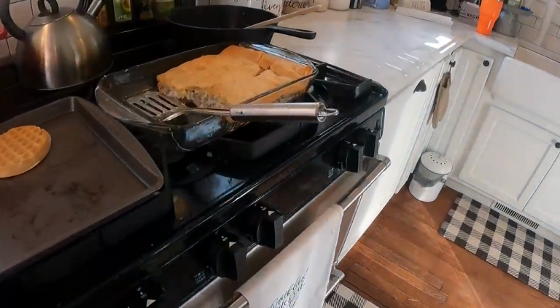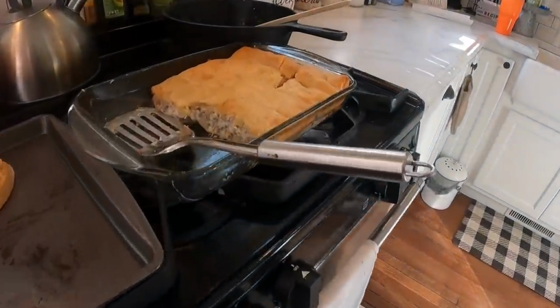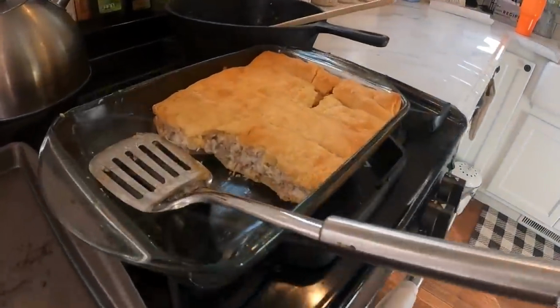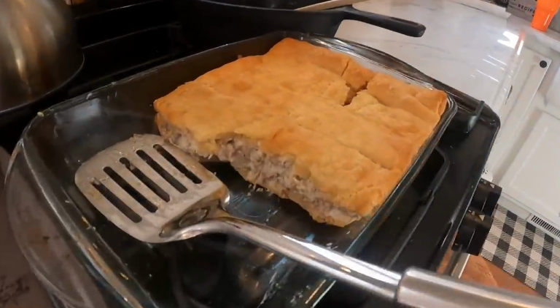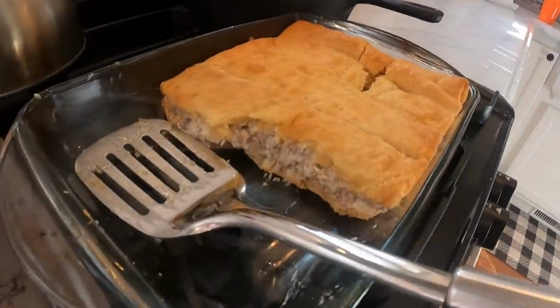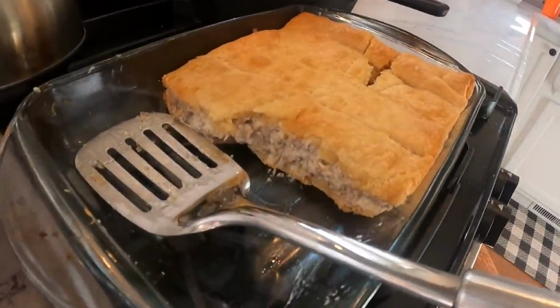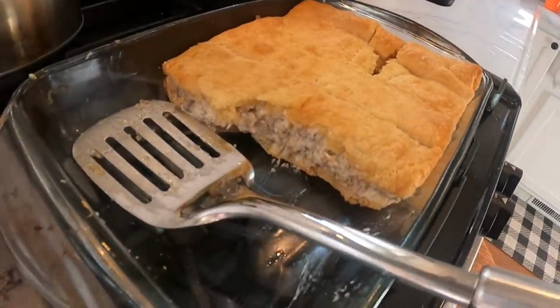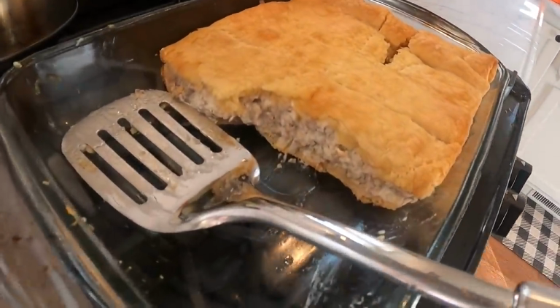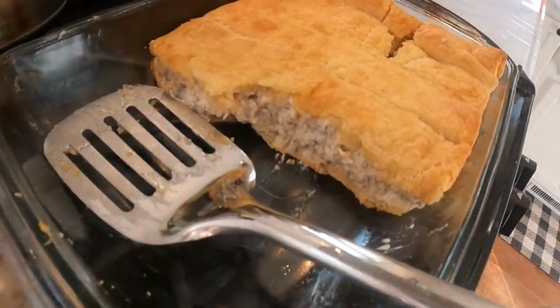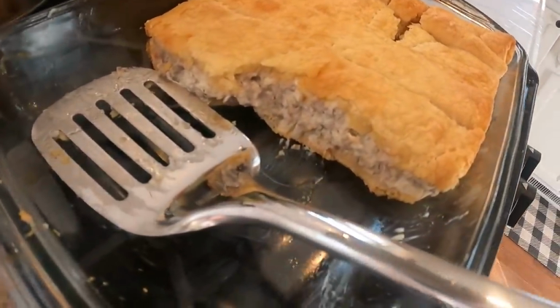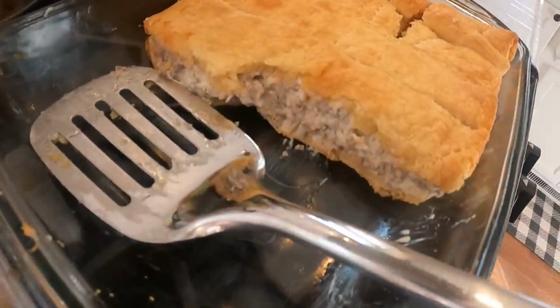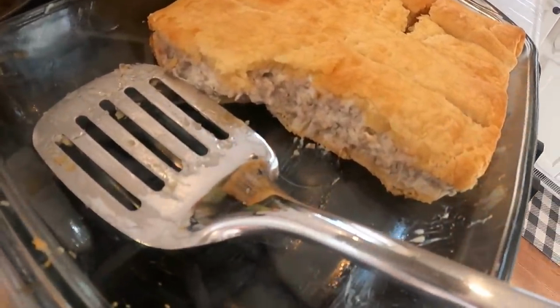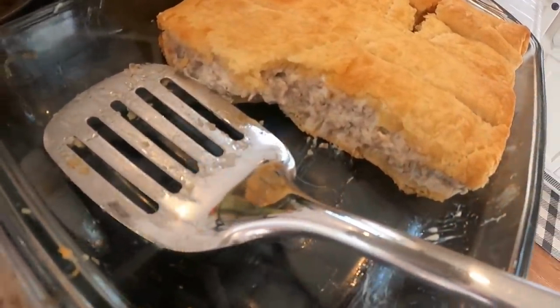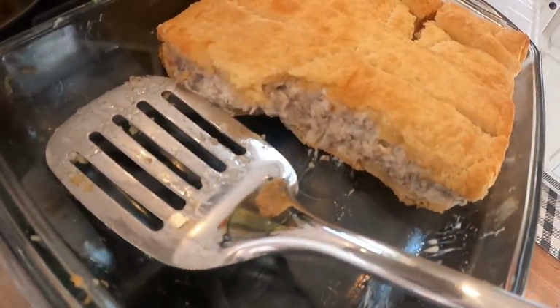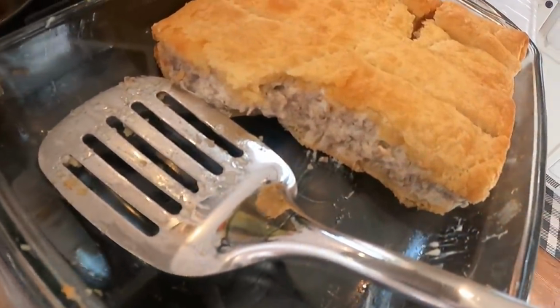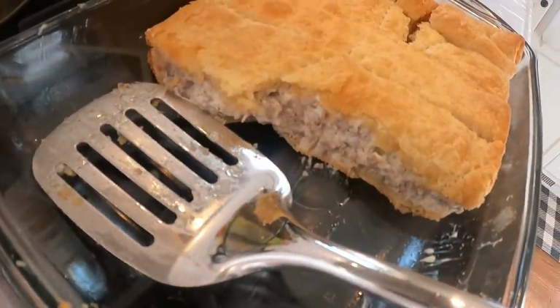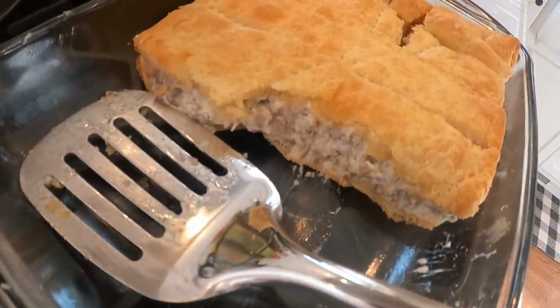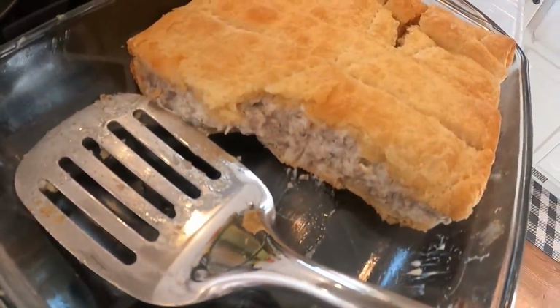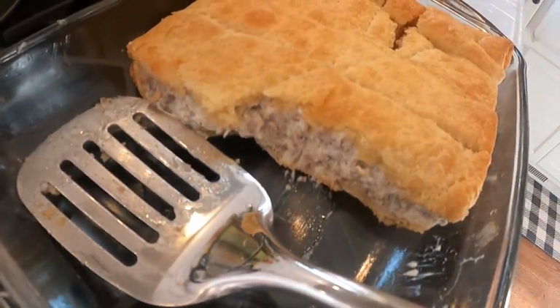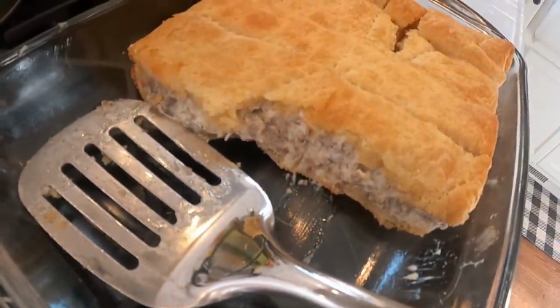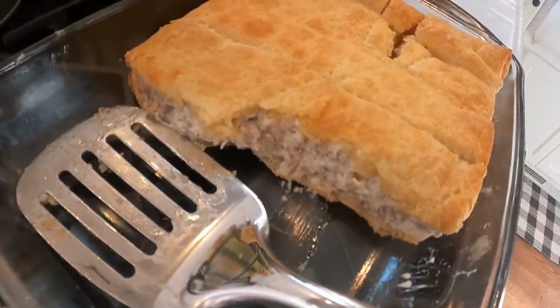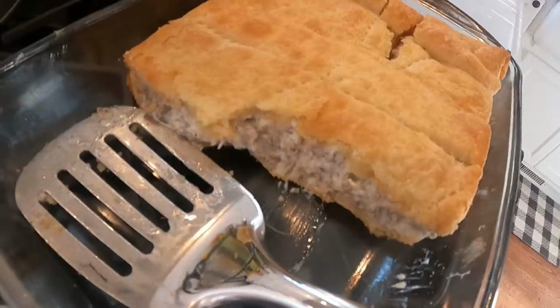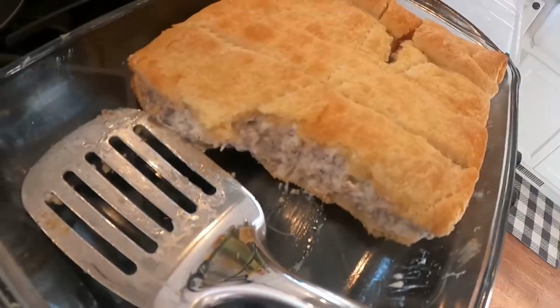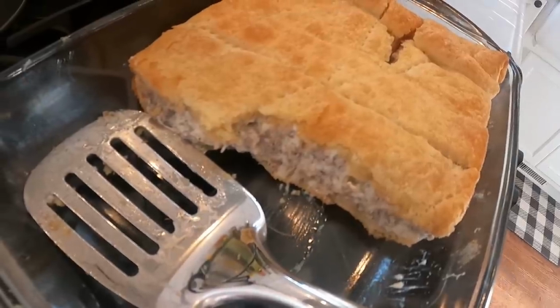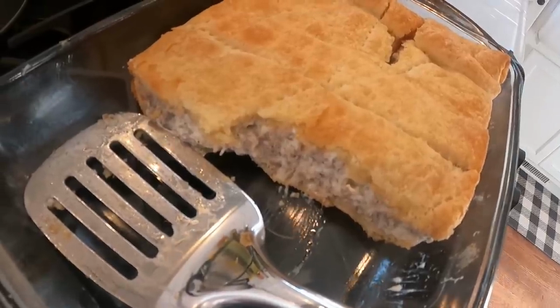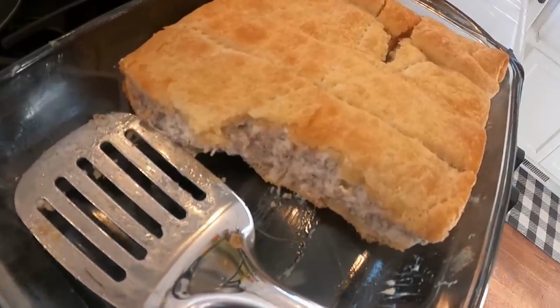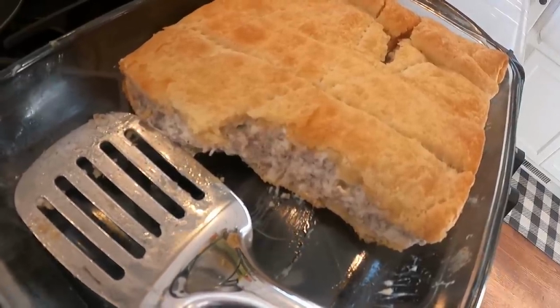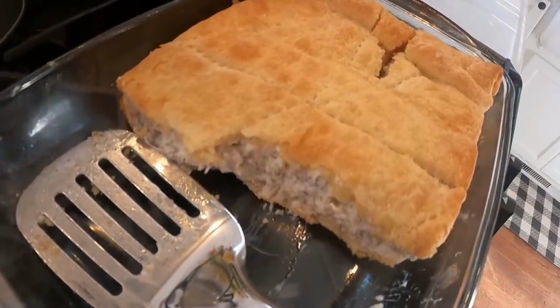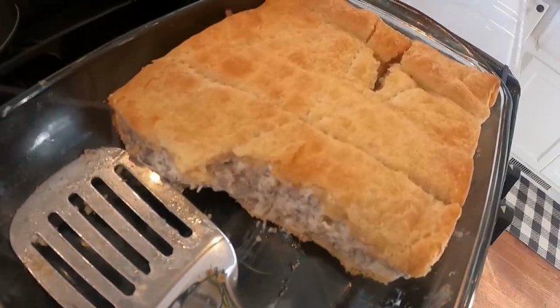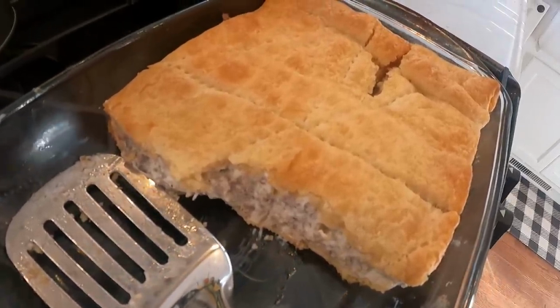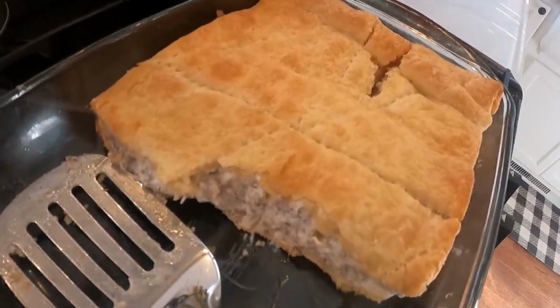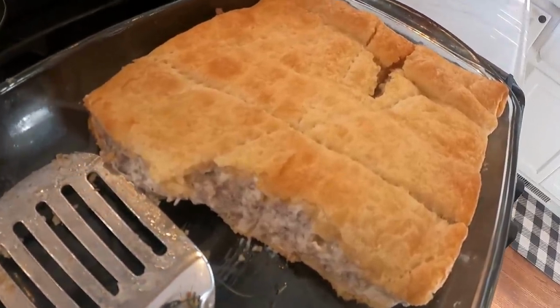We already cut into it, but here's Jen's amazing sausage crescent roll breakfast. It is so freaking good, y'all.